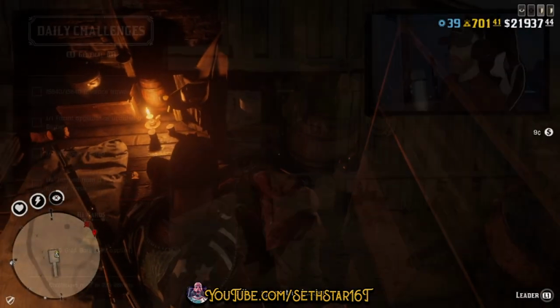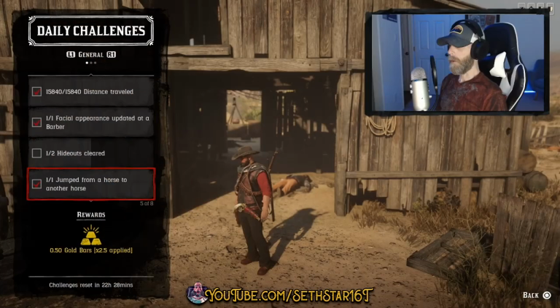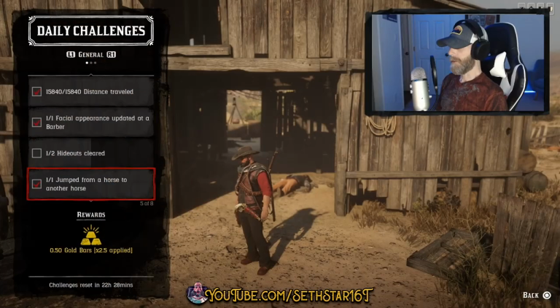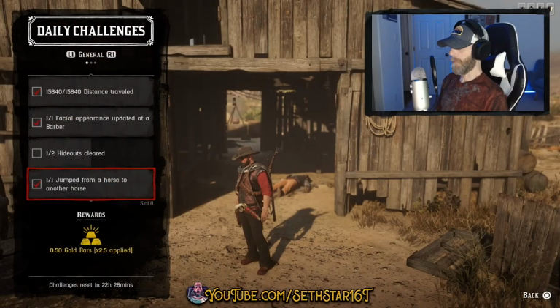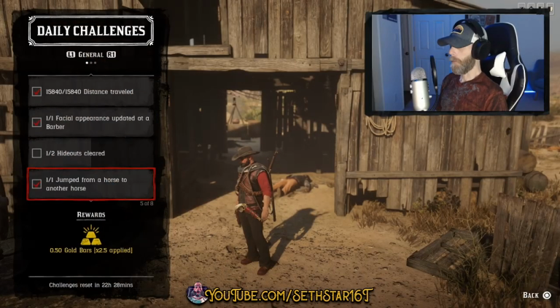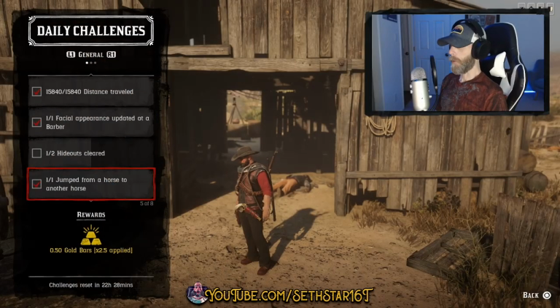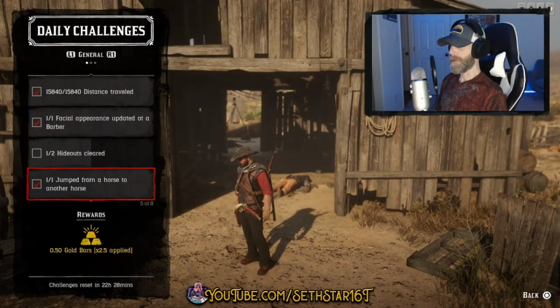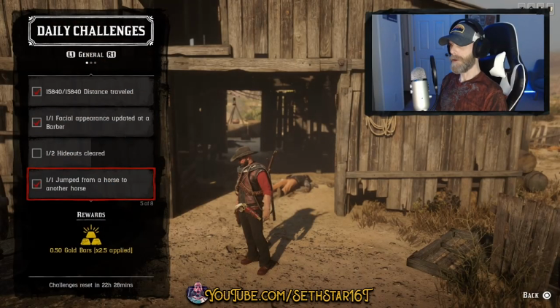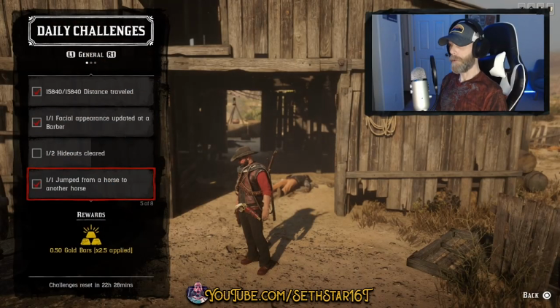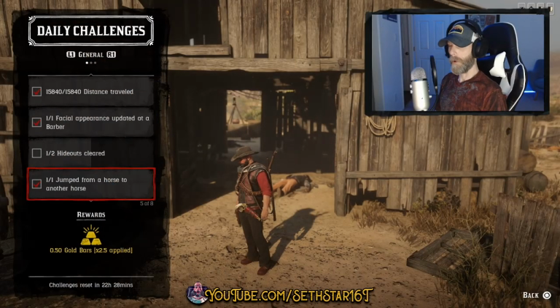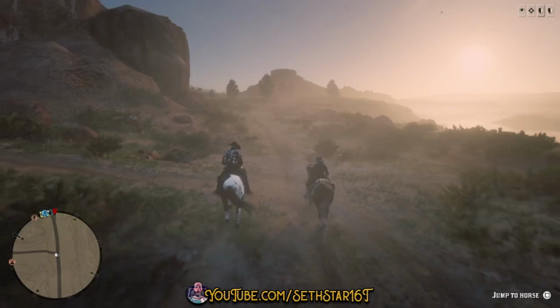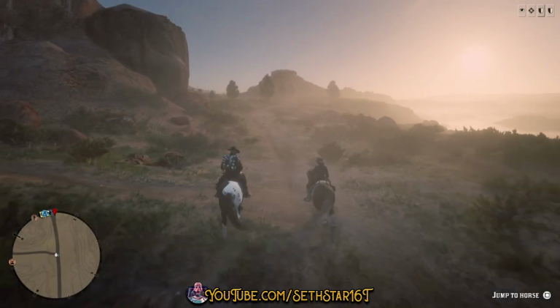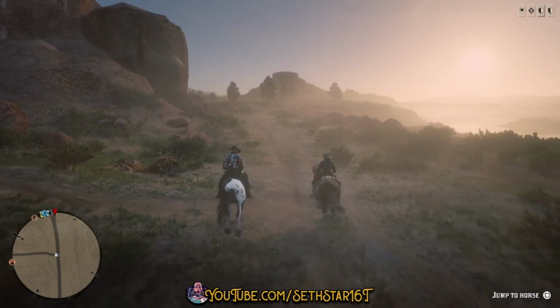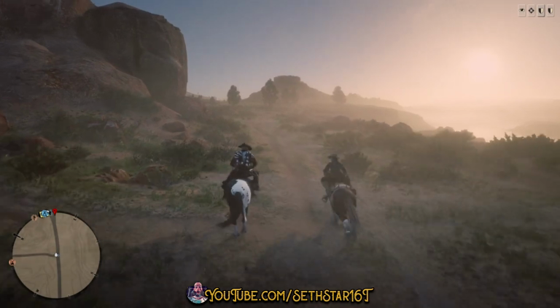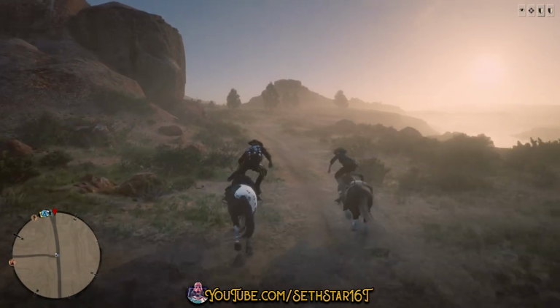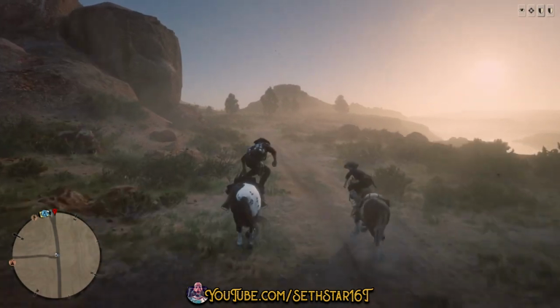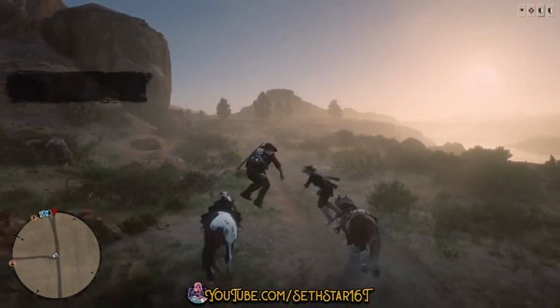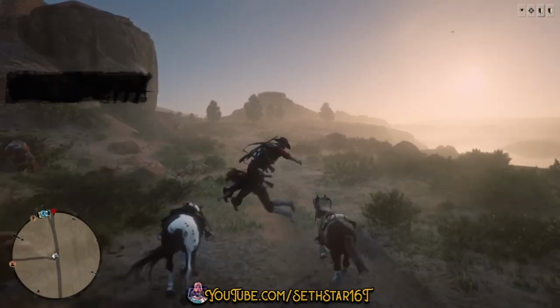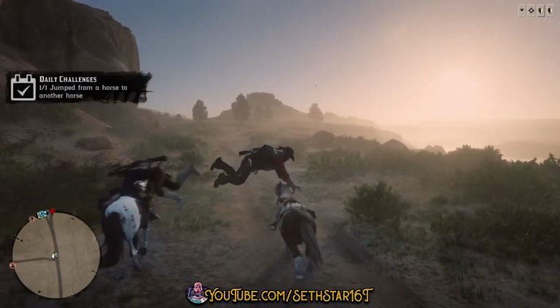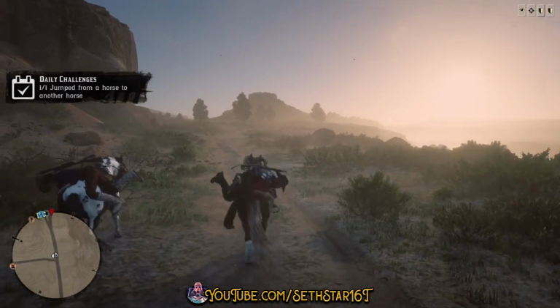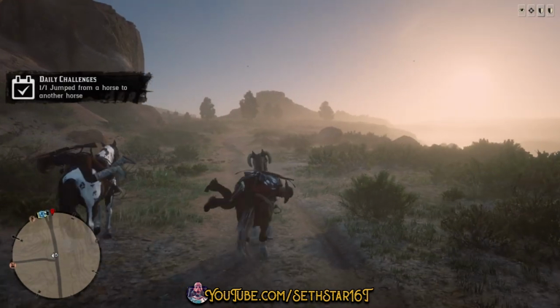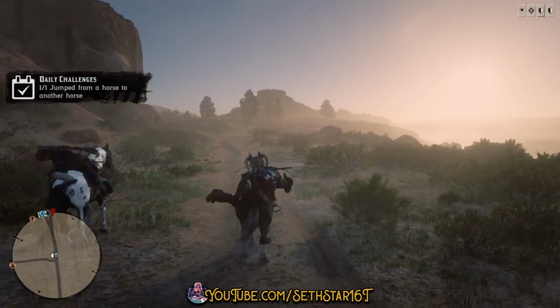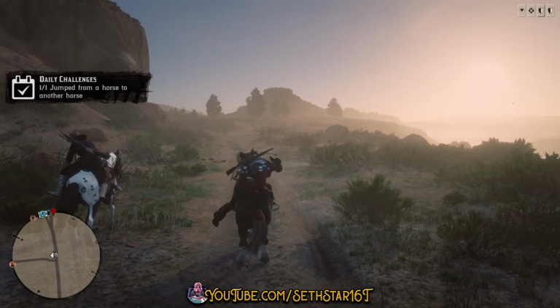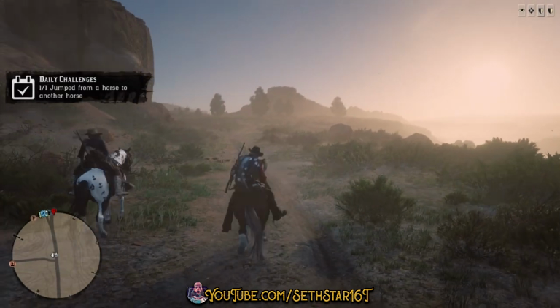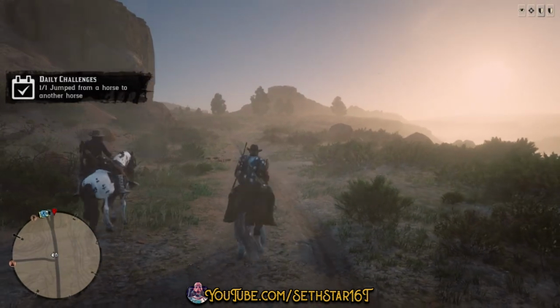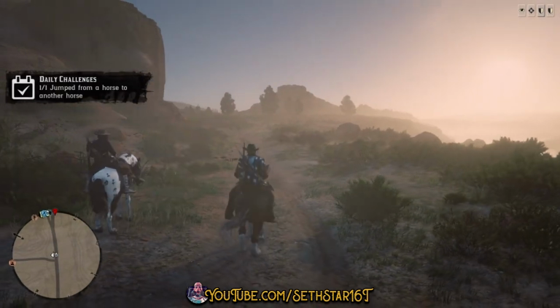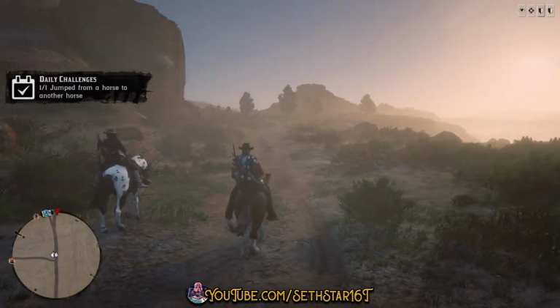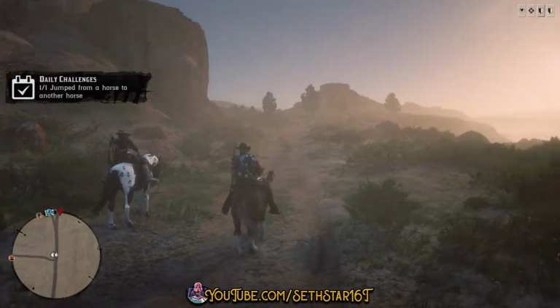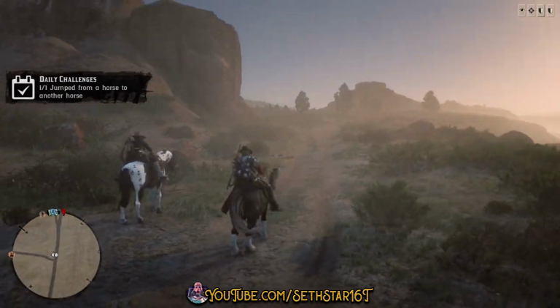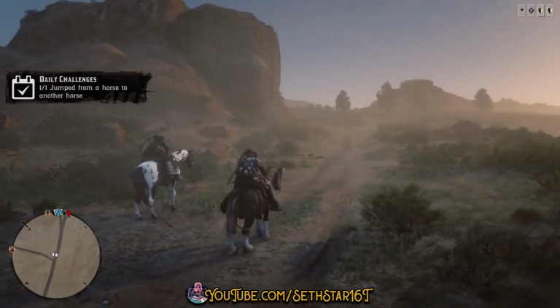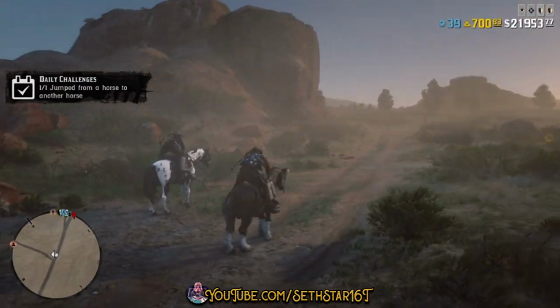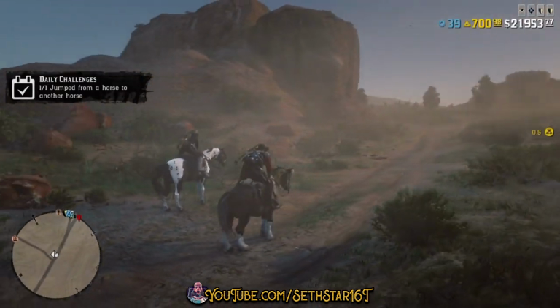Number 4: Jumped from a horse to another horse. Pull alongside another horse and hit the prompt when it presents itself in the lower right-hand corner of your screen.